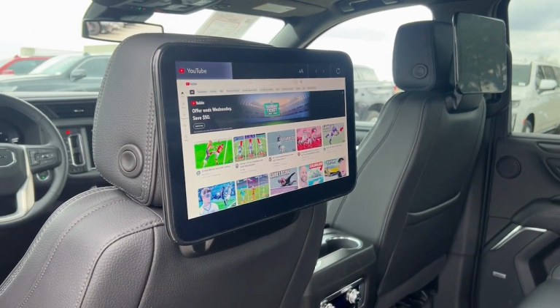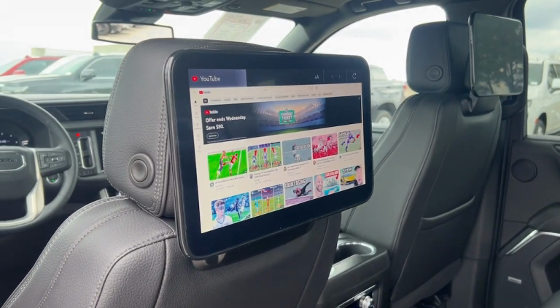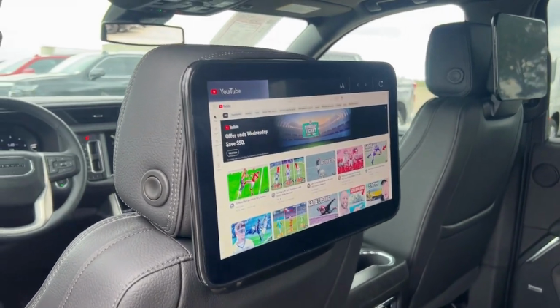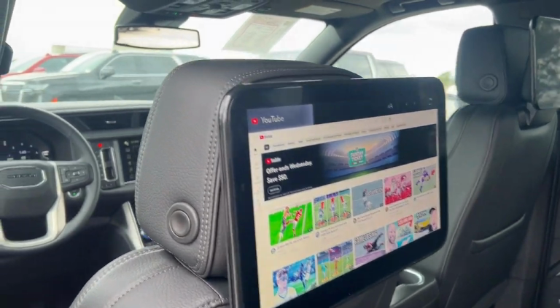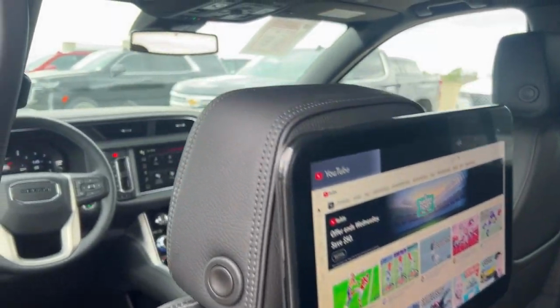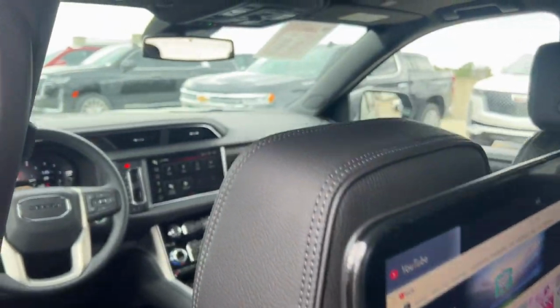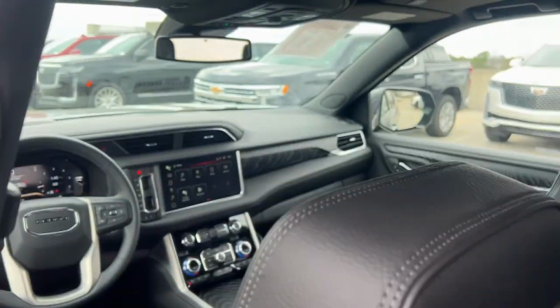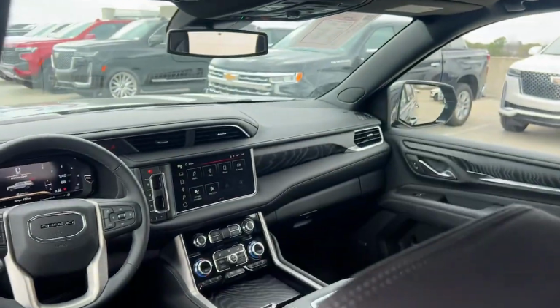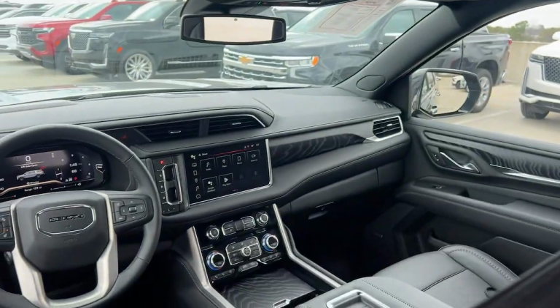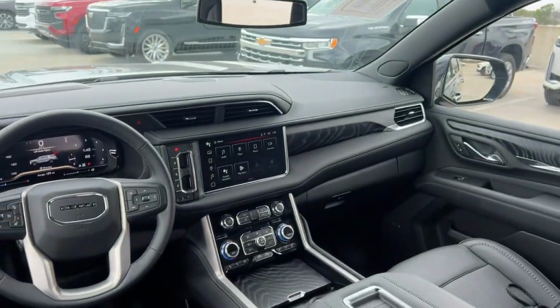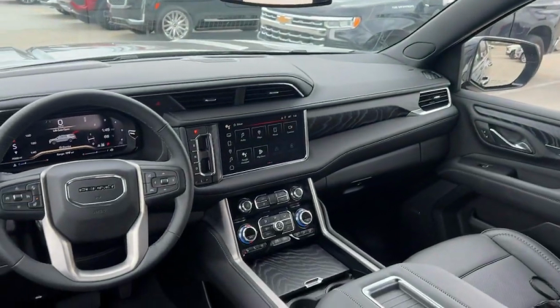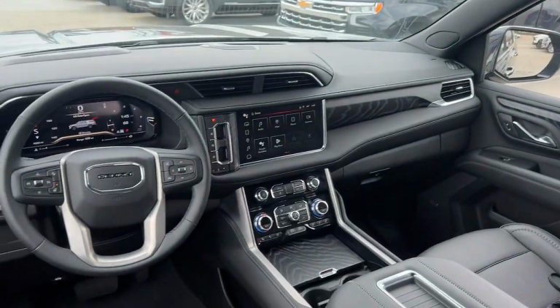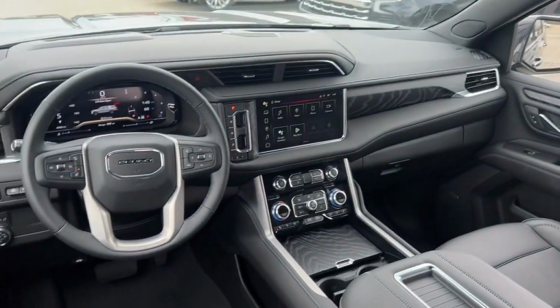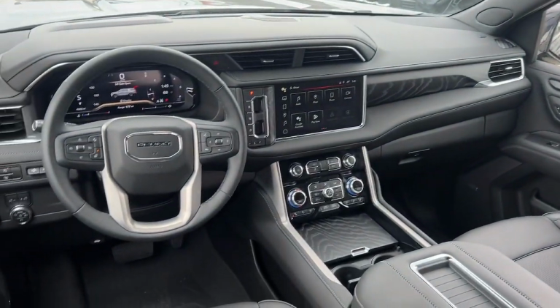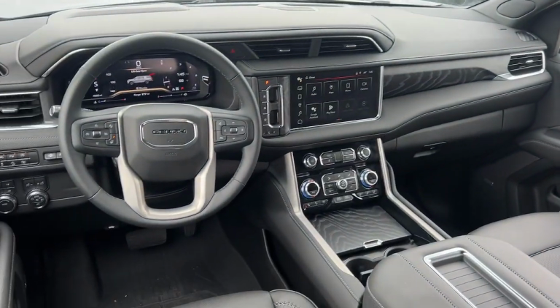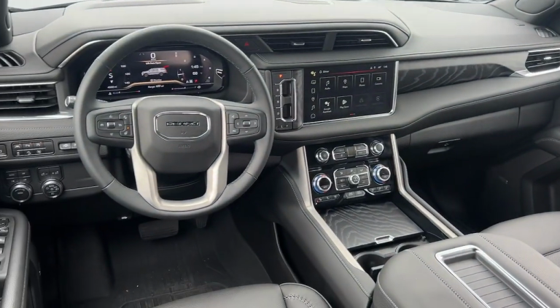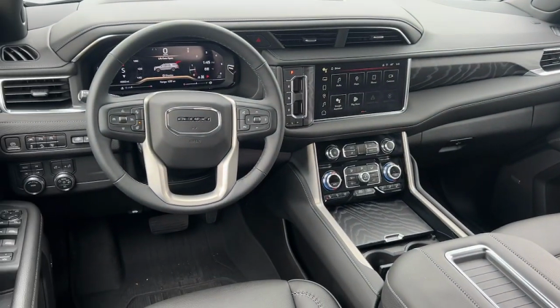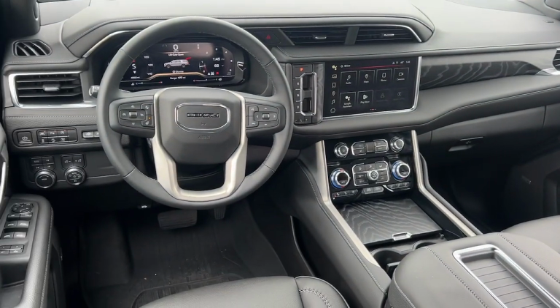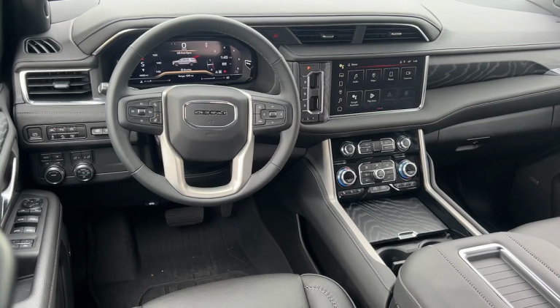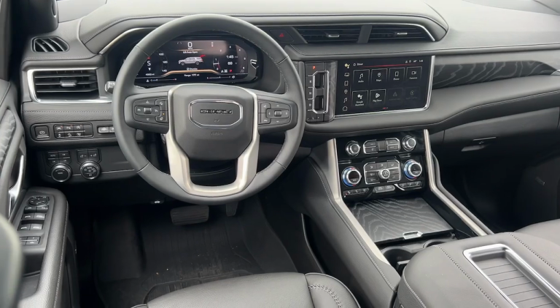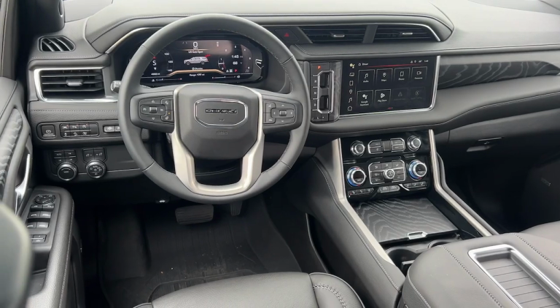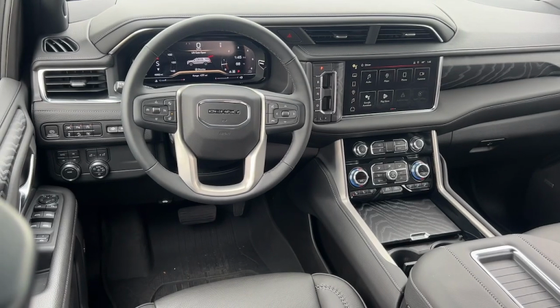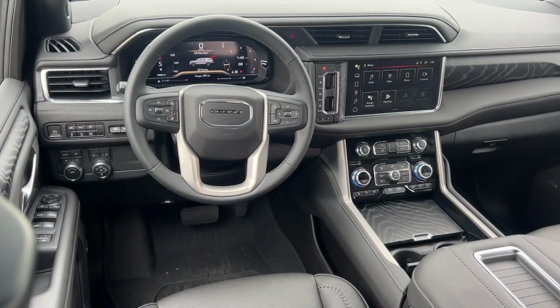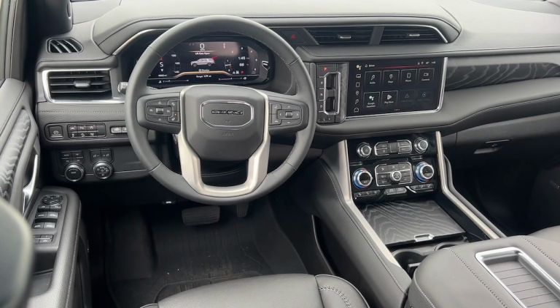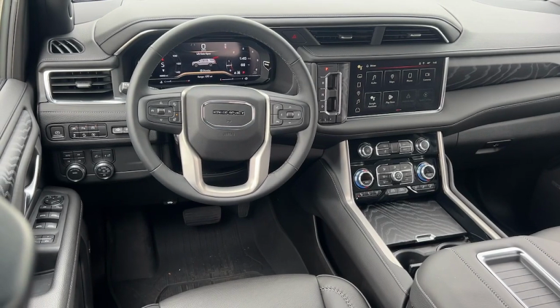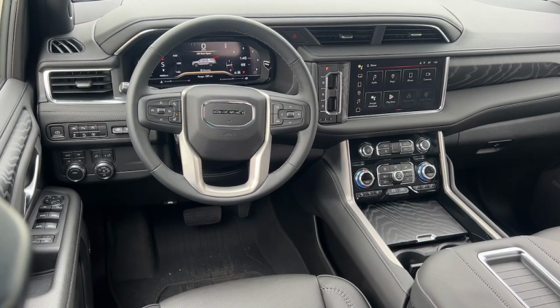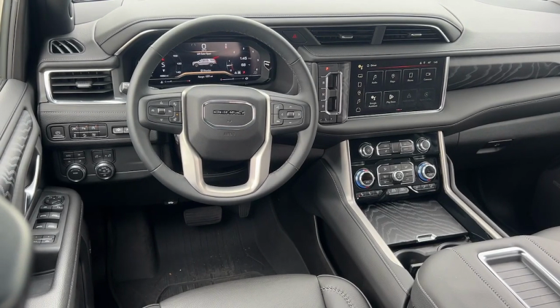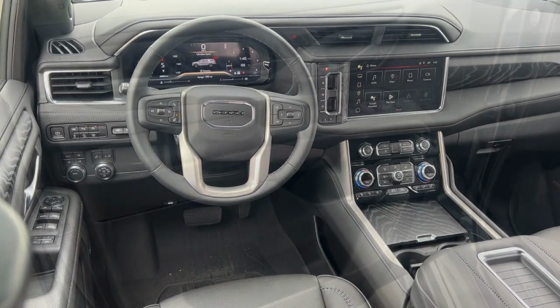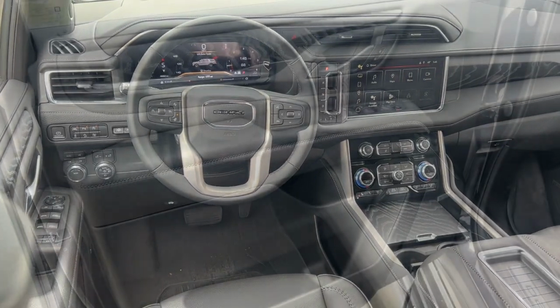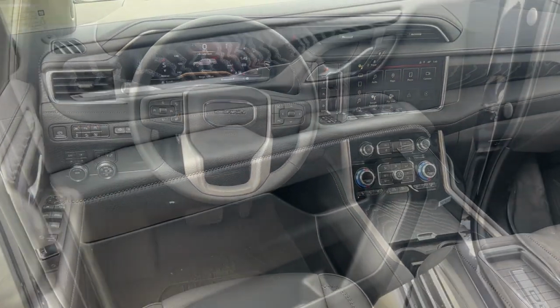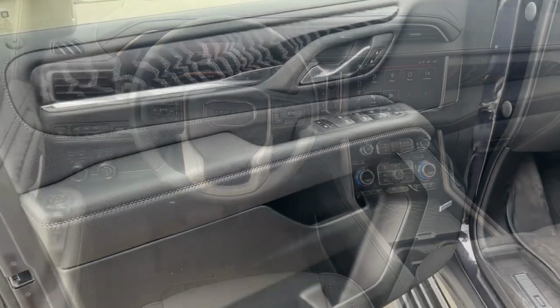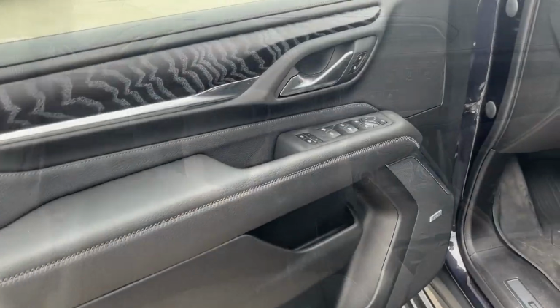Pre-collision system, lane departure warning, panoramic roof, keyless entry, and heated driver's seat.